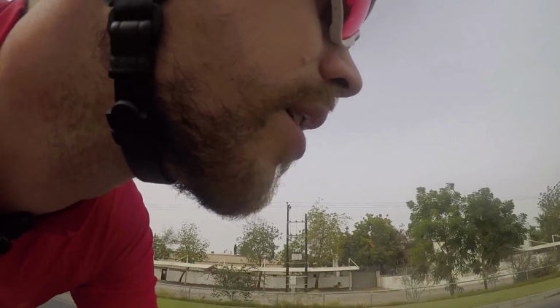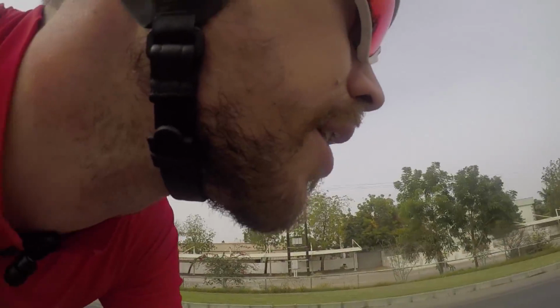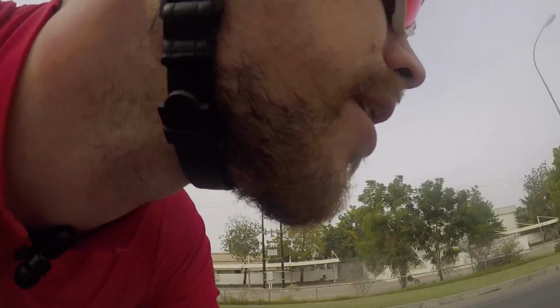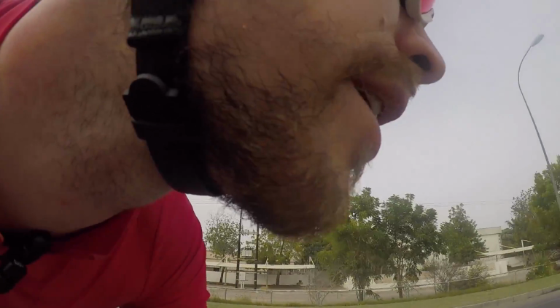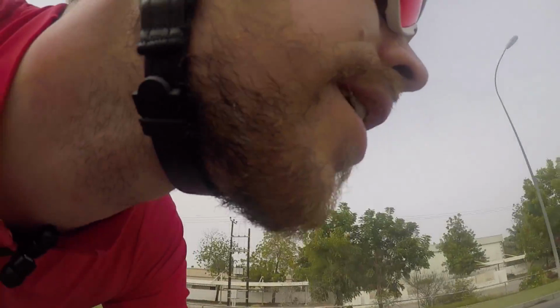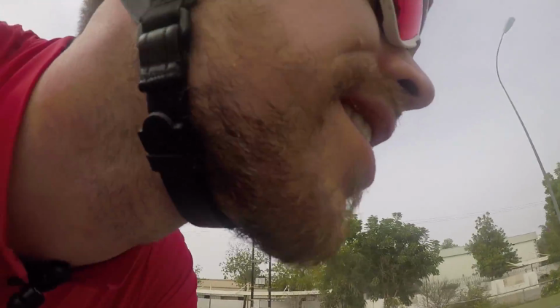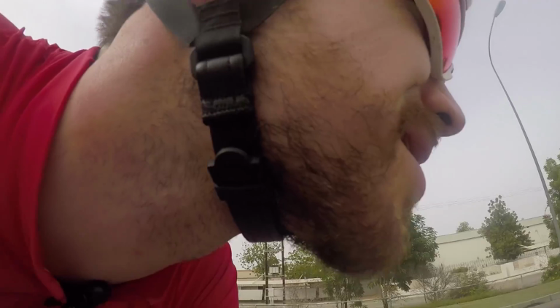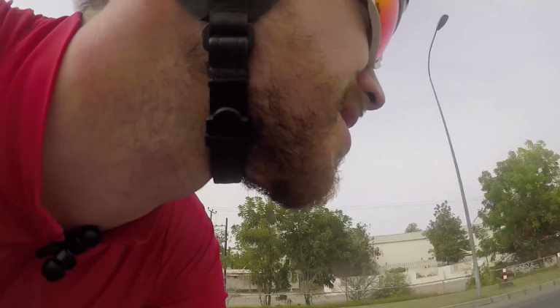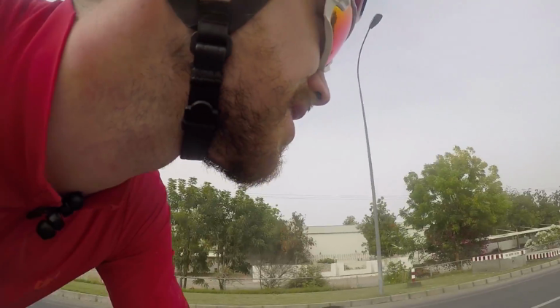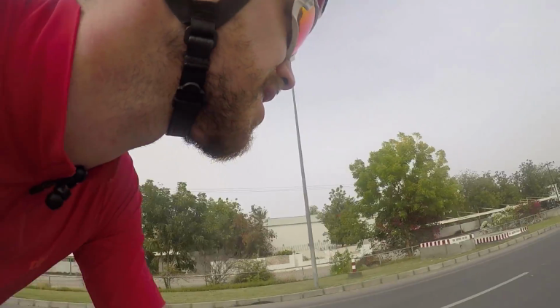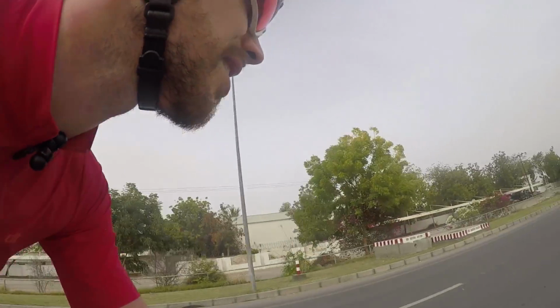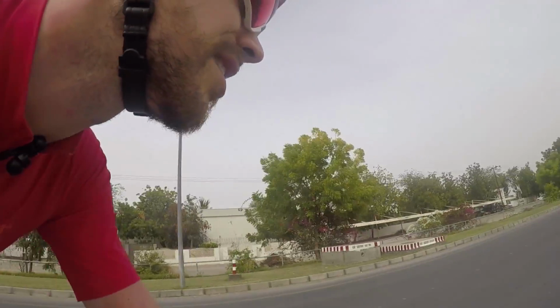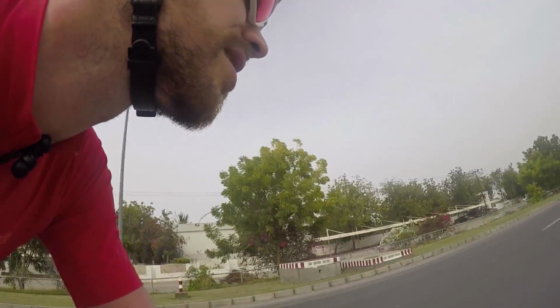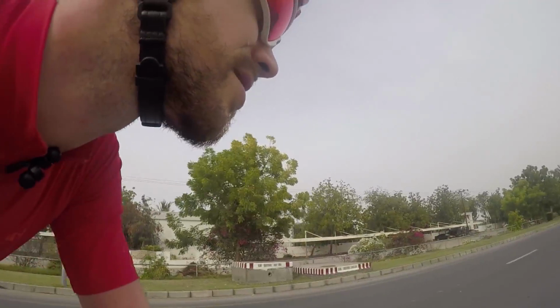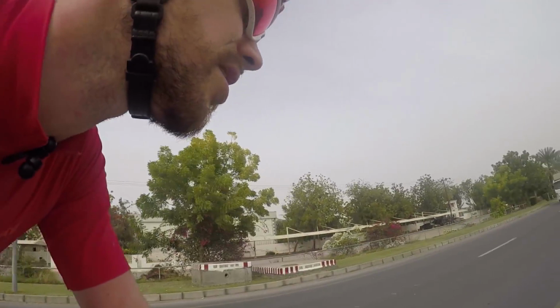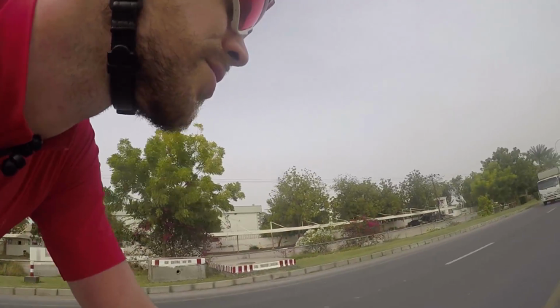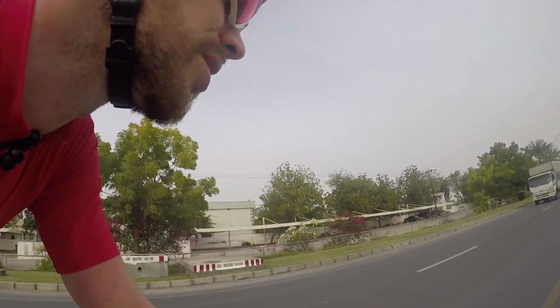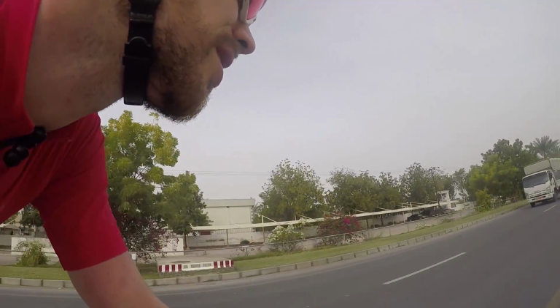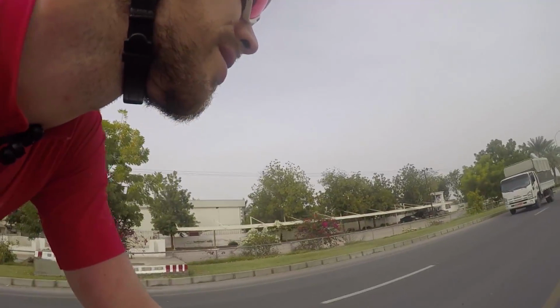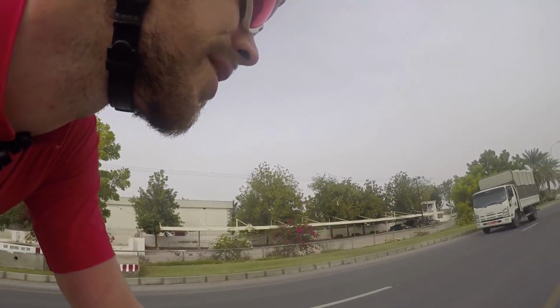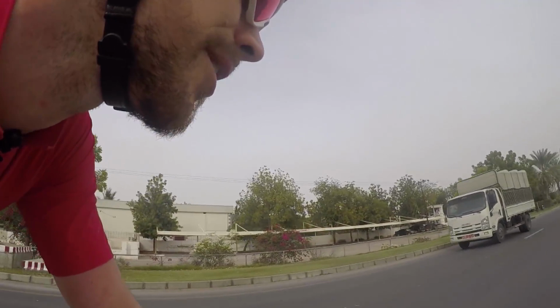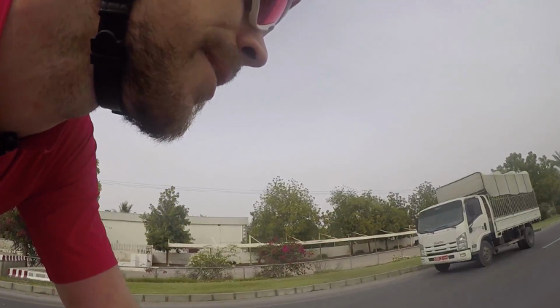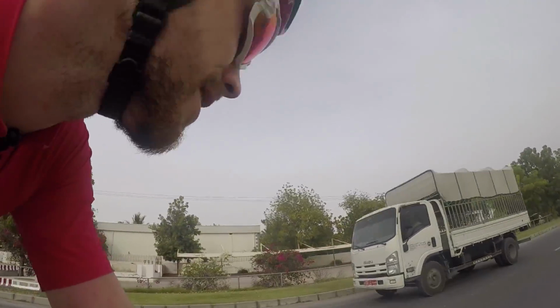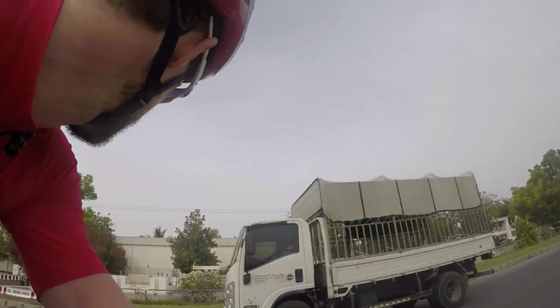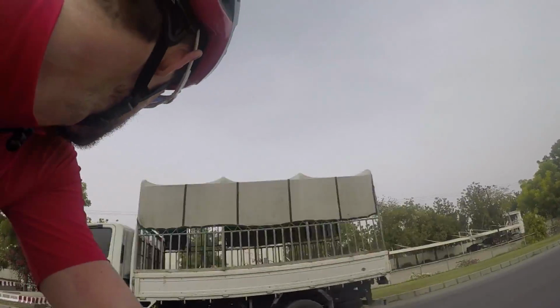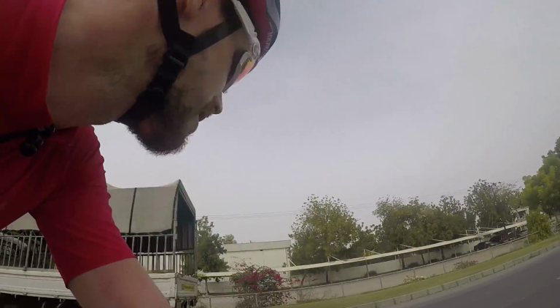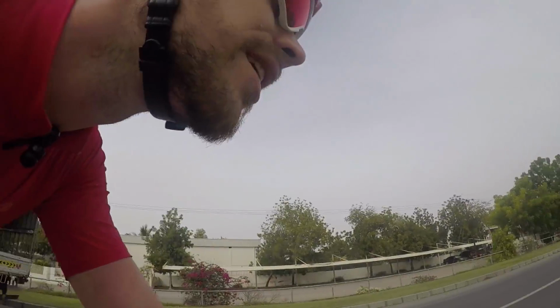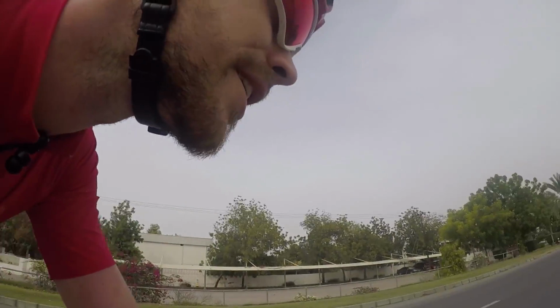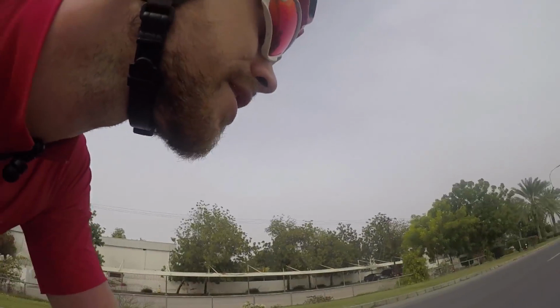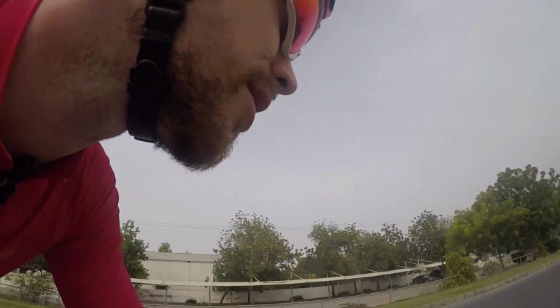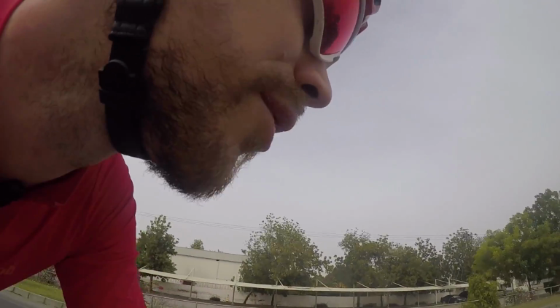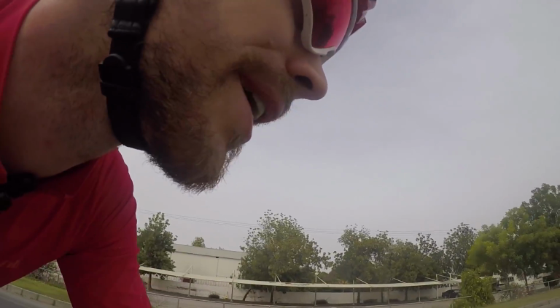Here we are at Al Nakhal — this is the start resort for the BikingMan race, and the end of this ride for me.